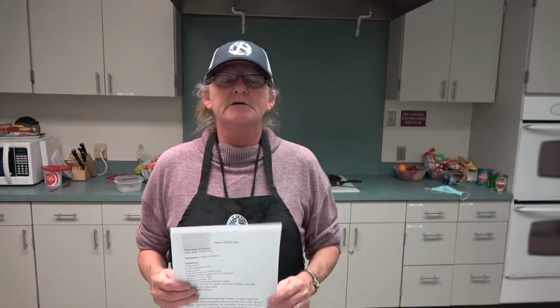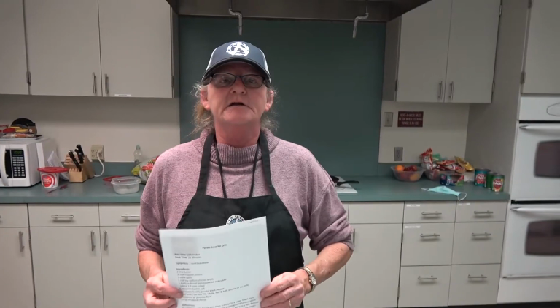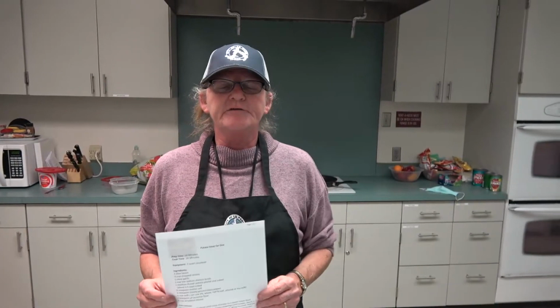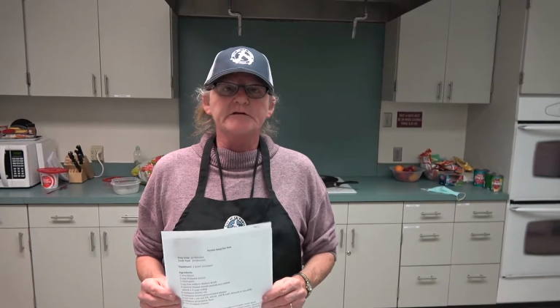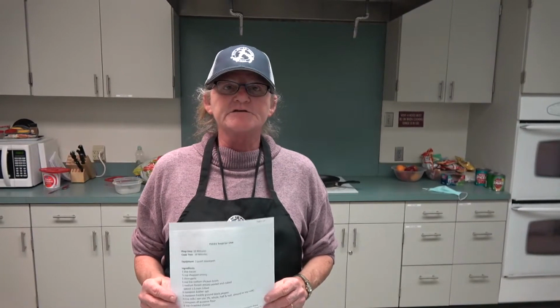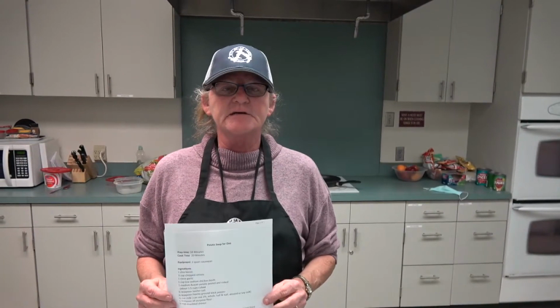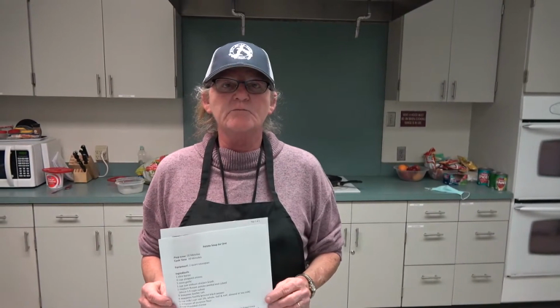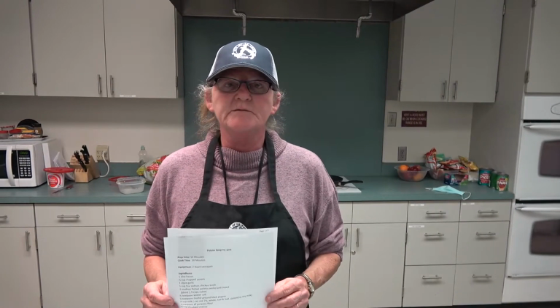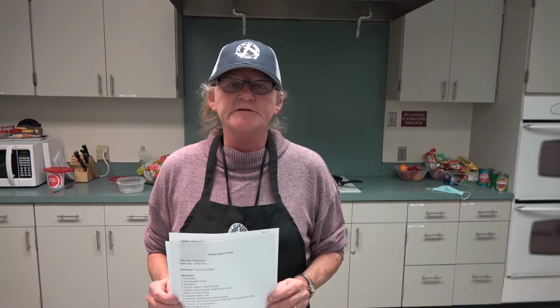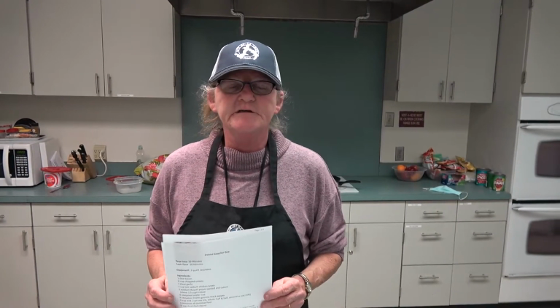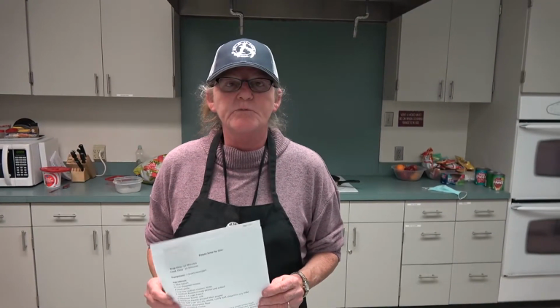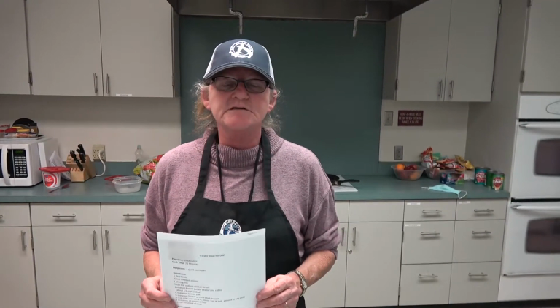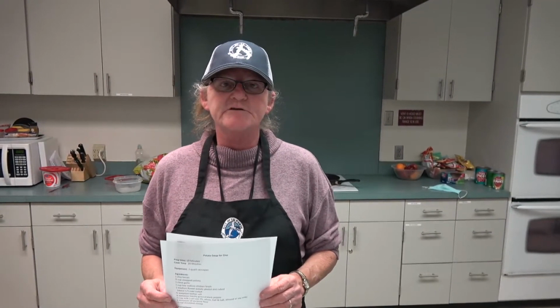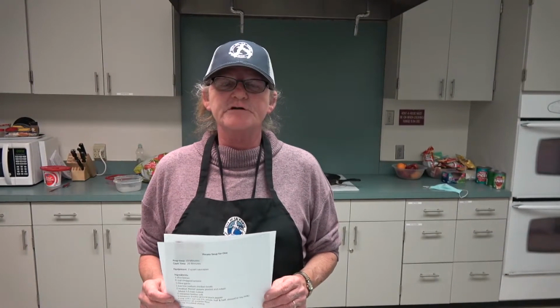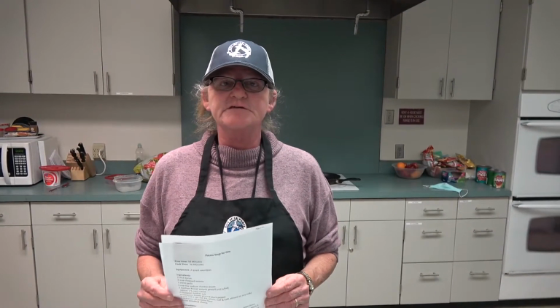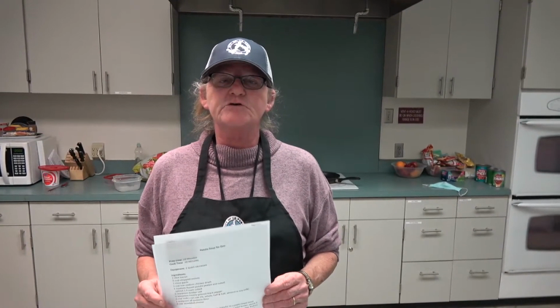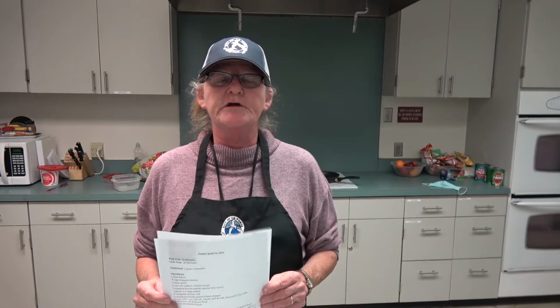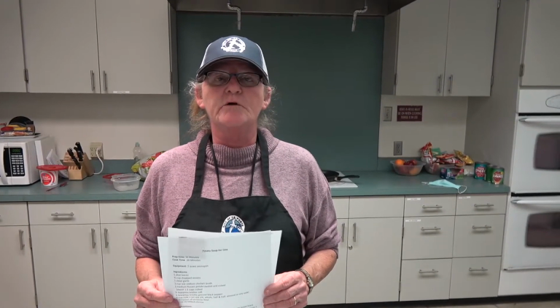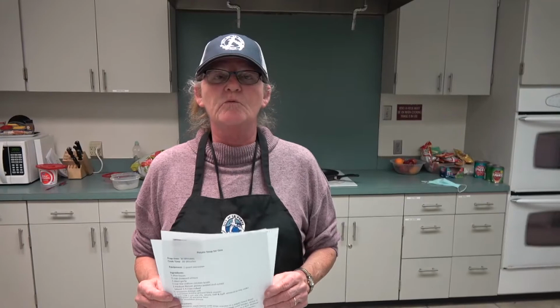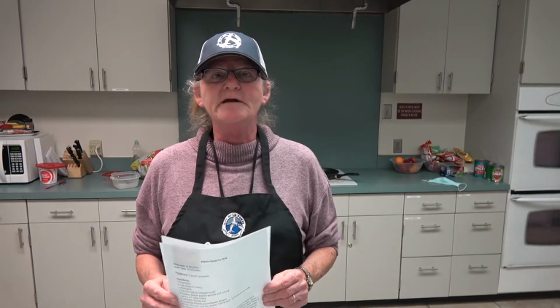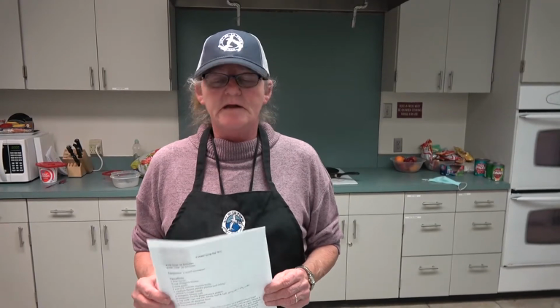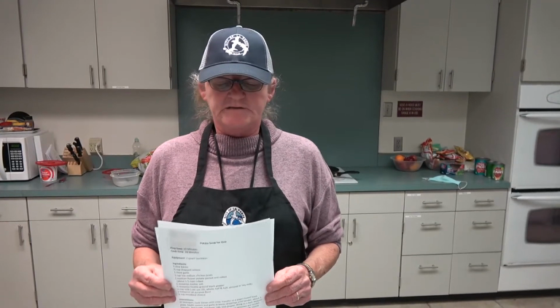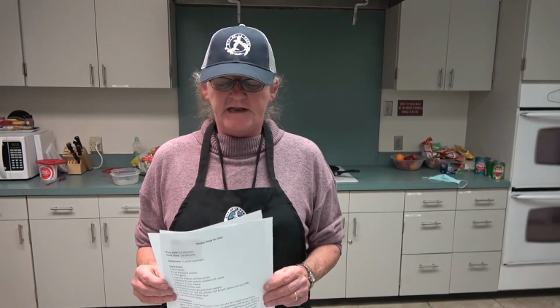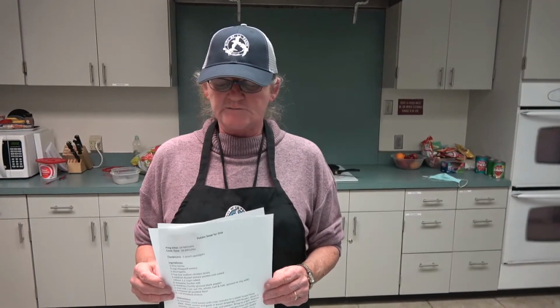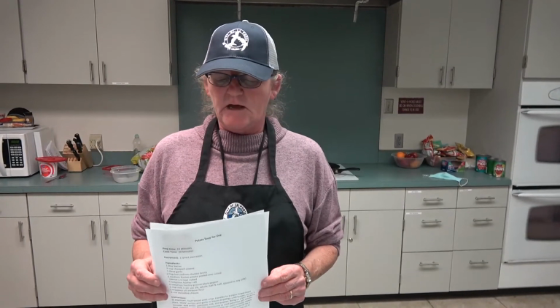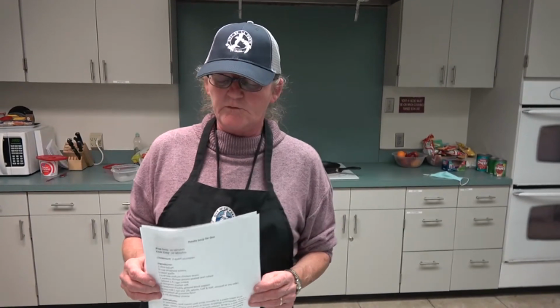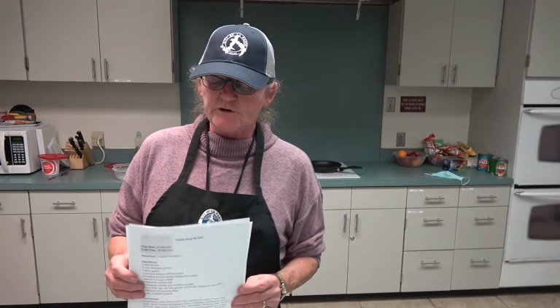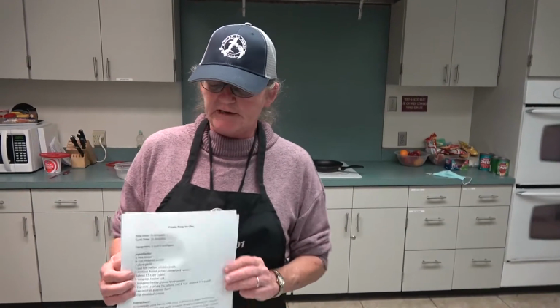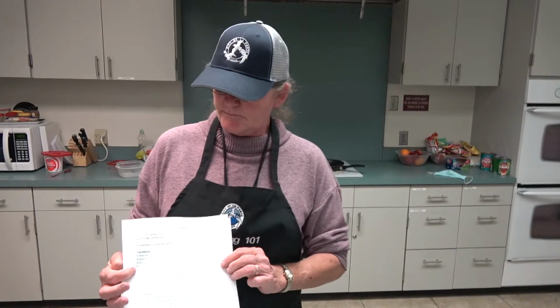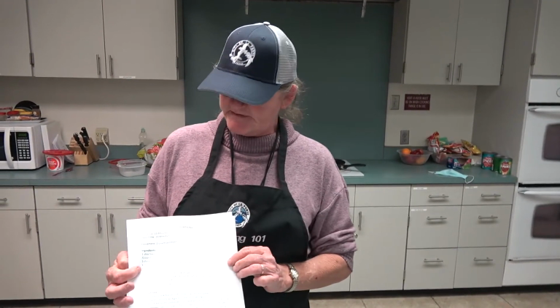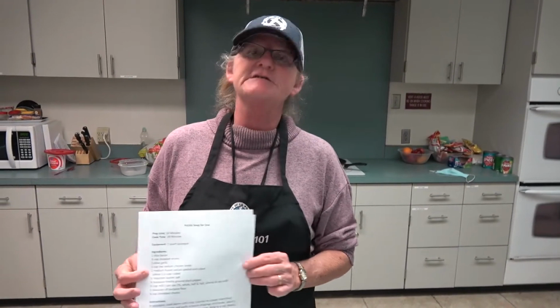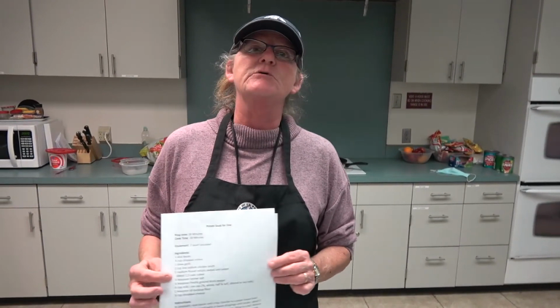Good afternoon, ladies and gentlemen. Welcome to the City of La Porte Senior Services Cooking 101. Today we're cooking potato soup.